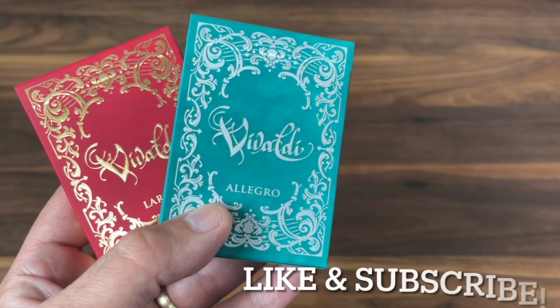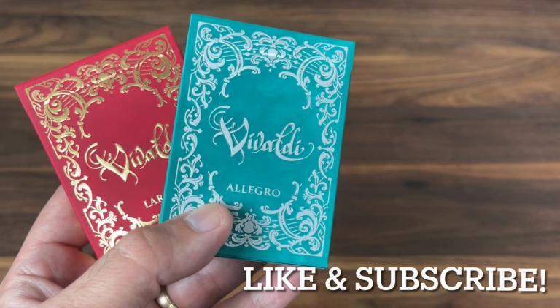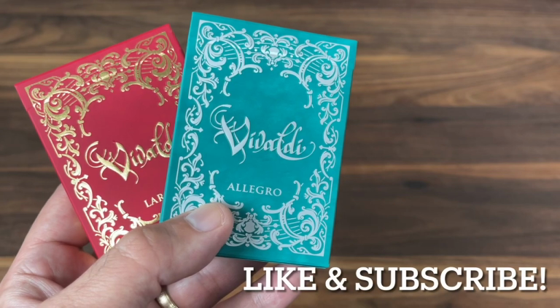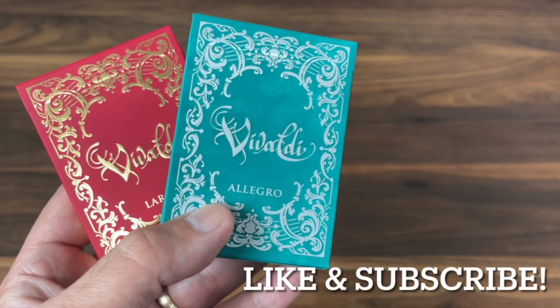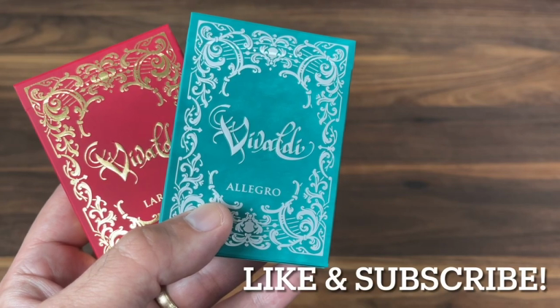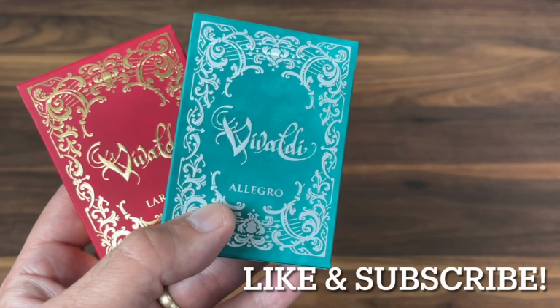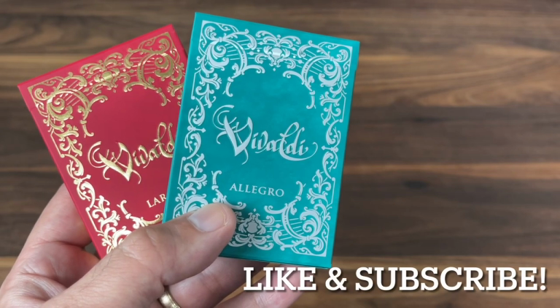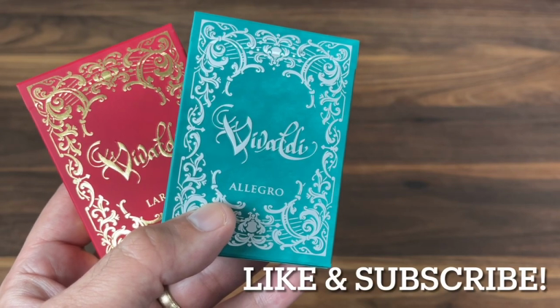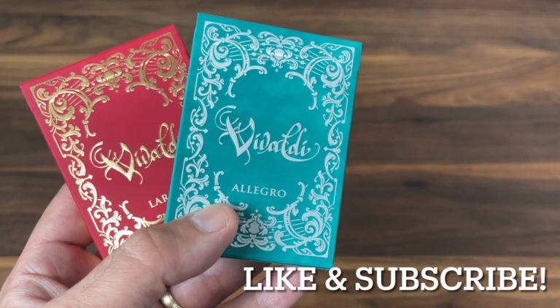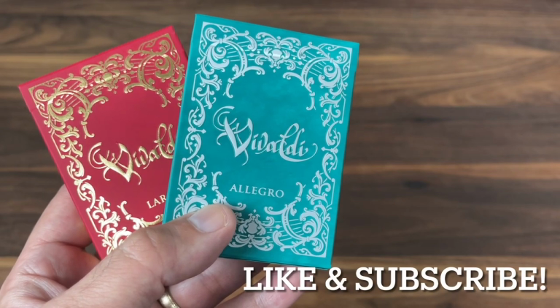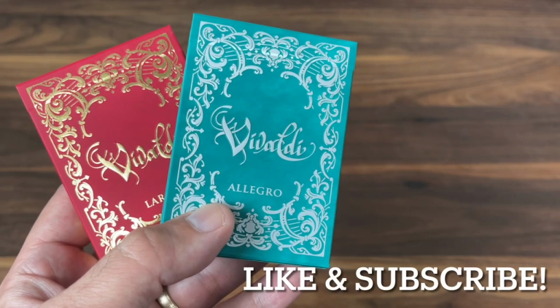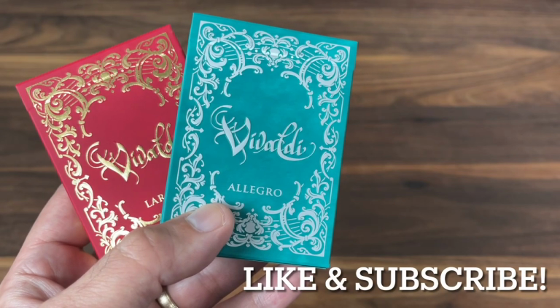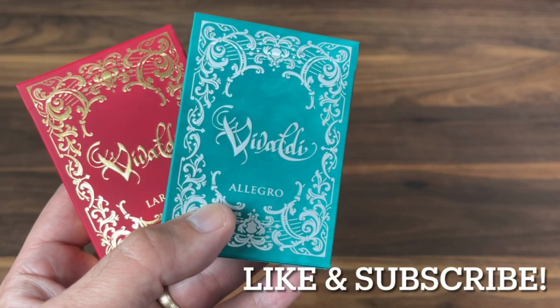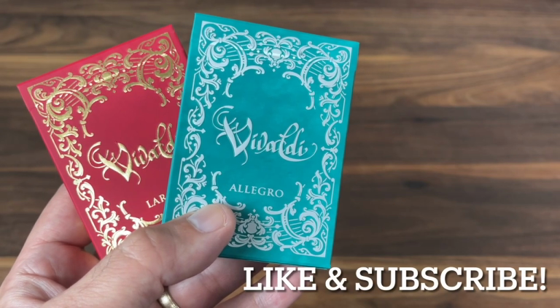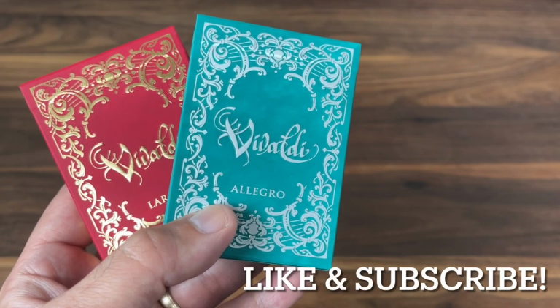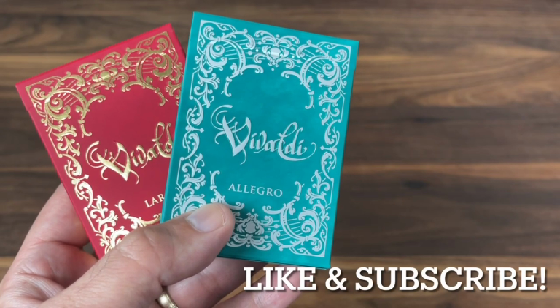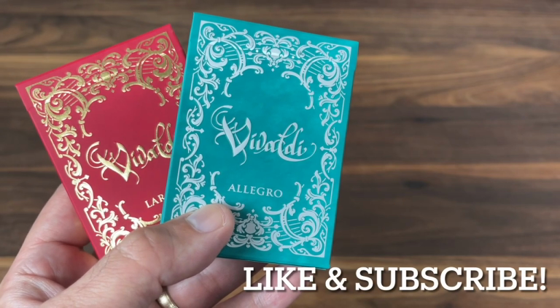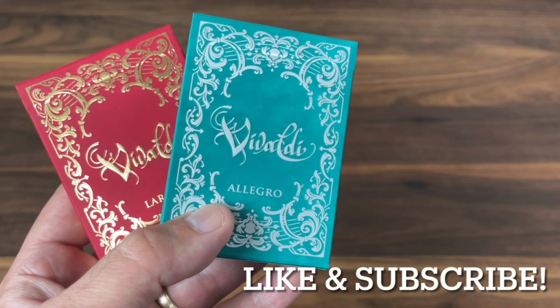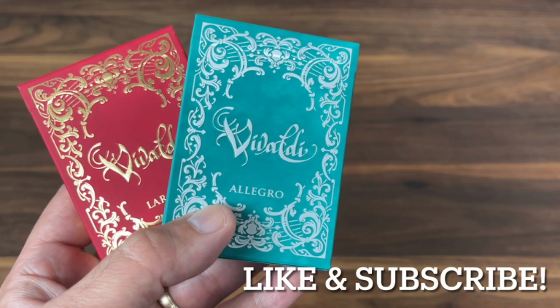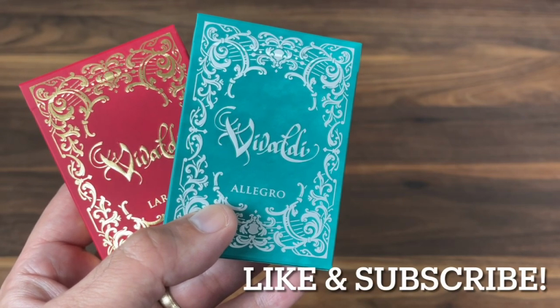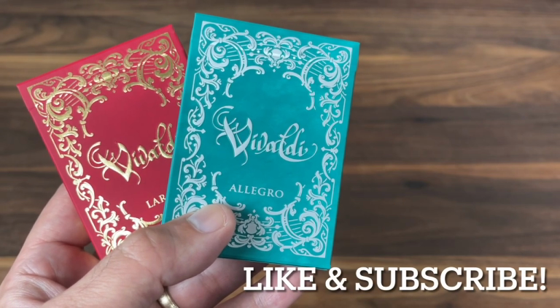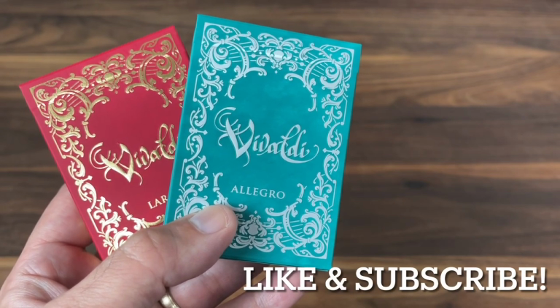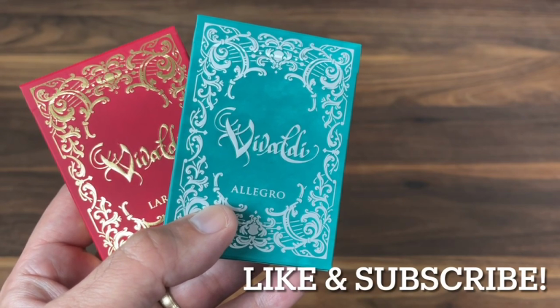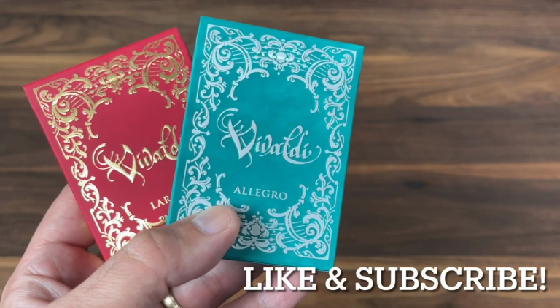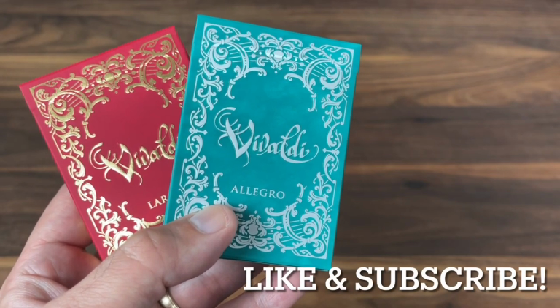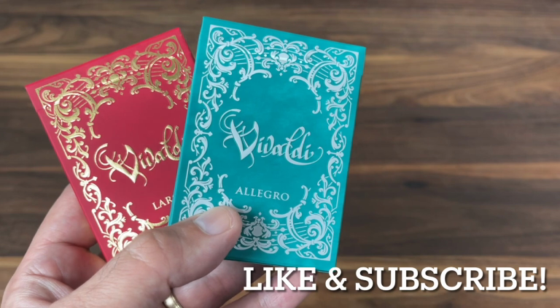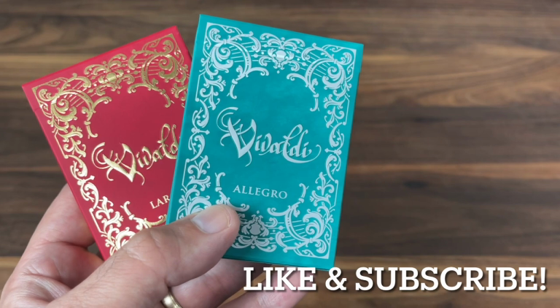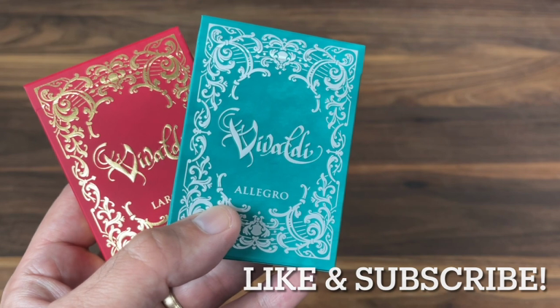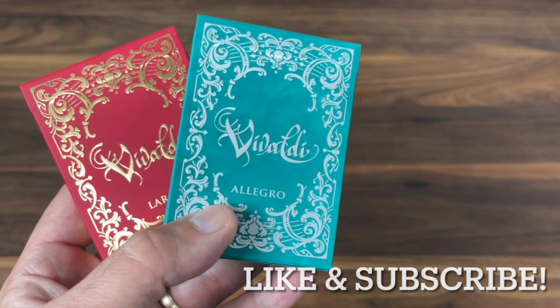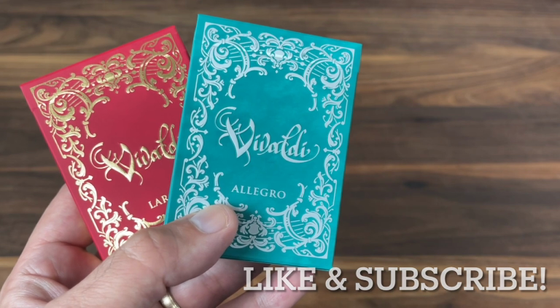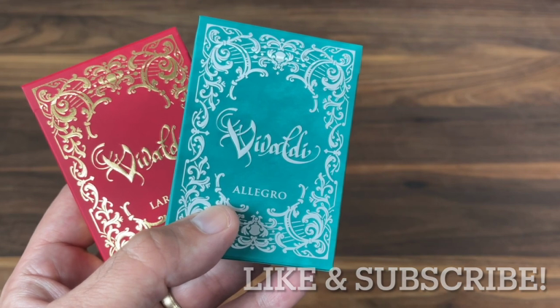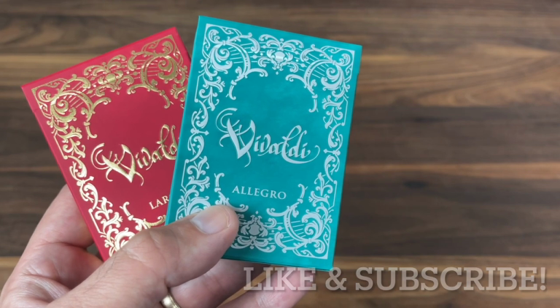Hey there, I am back with another deck review, and today we're going to look at Vivaldi from Passione playing cards.